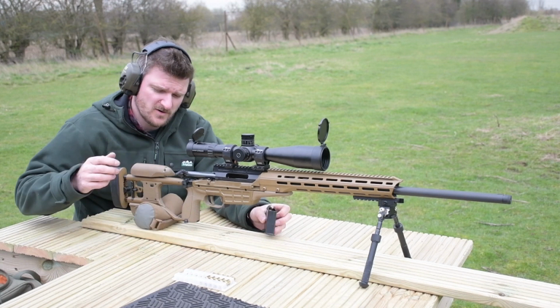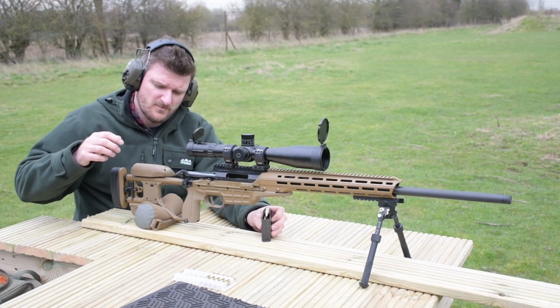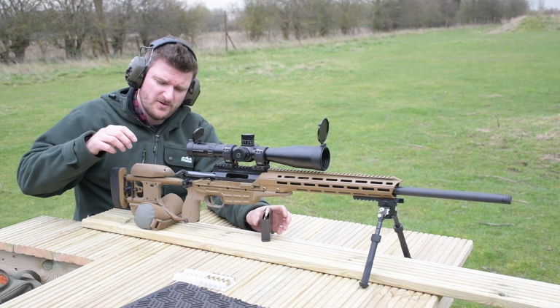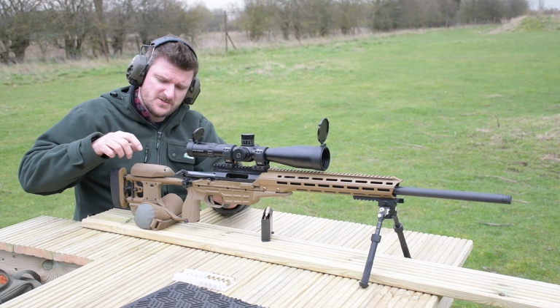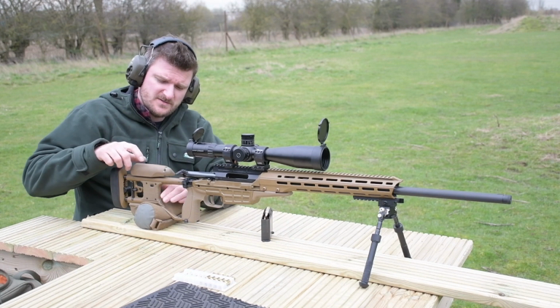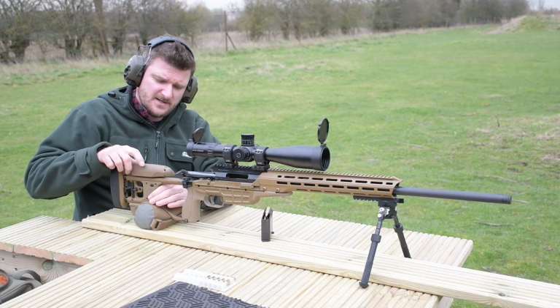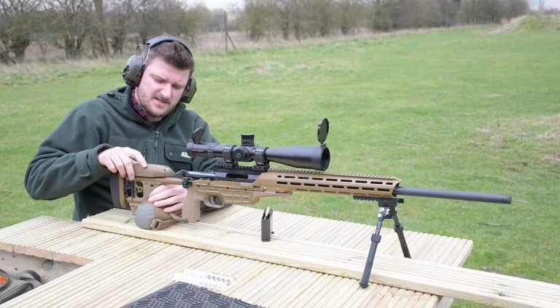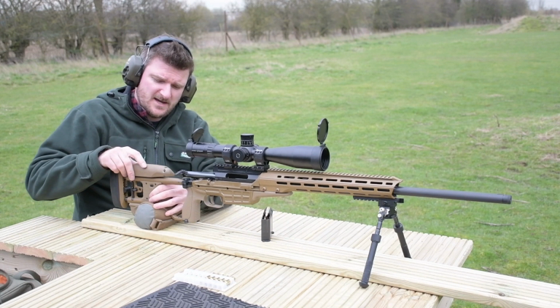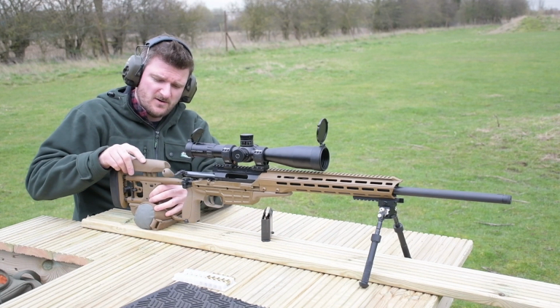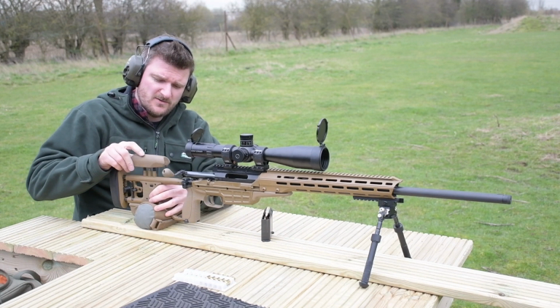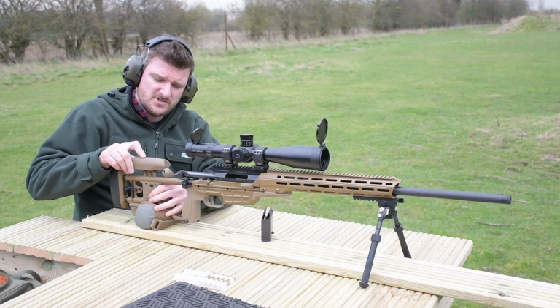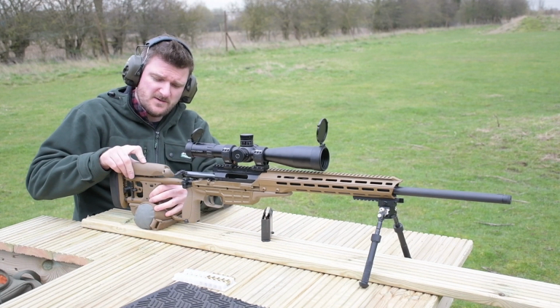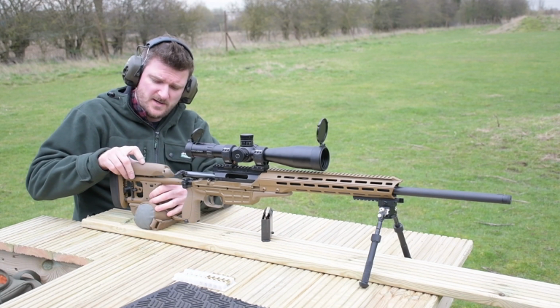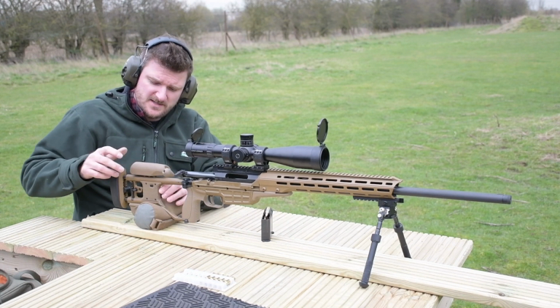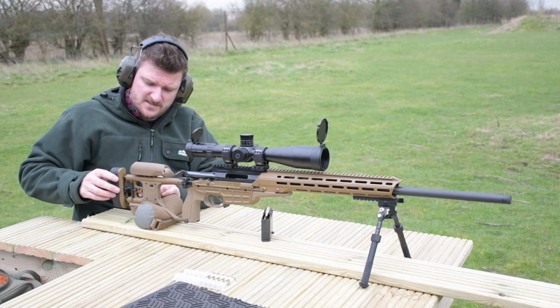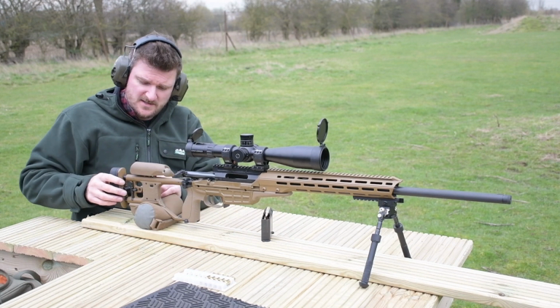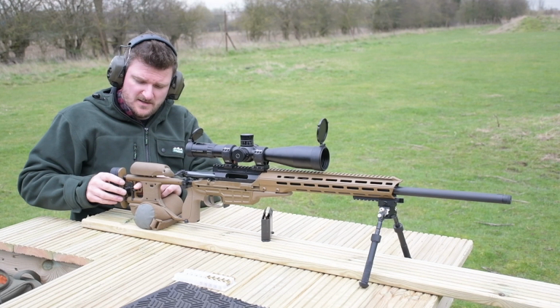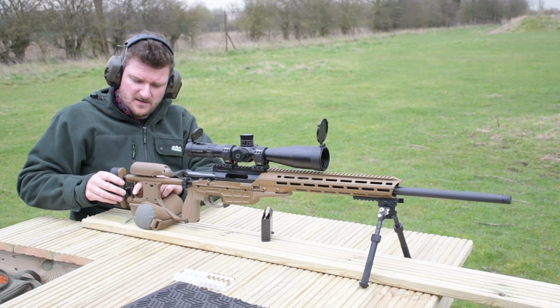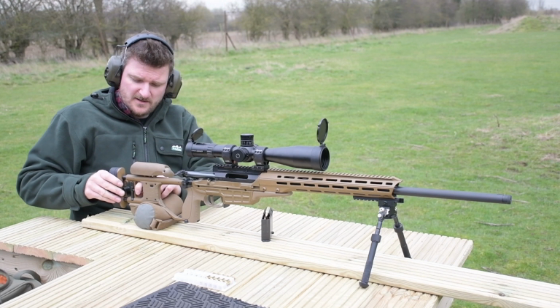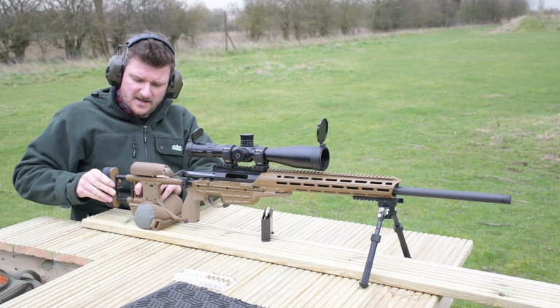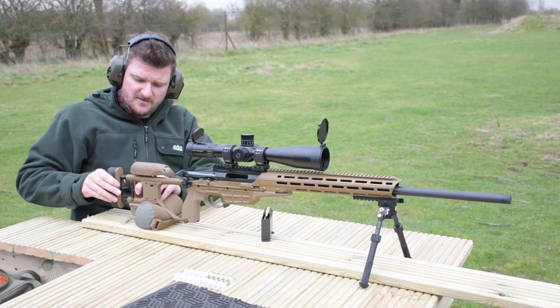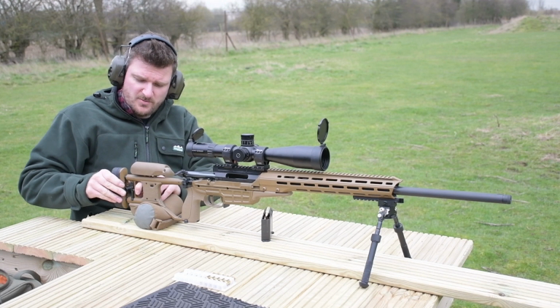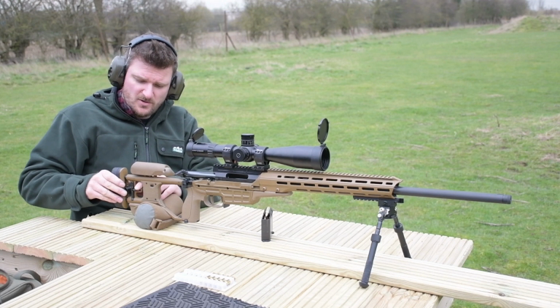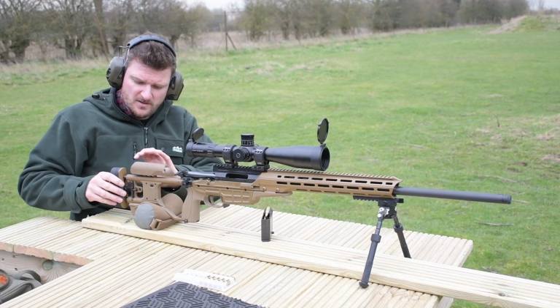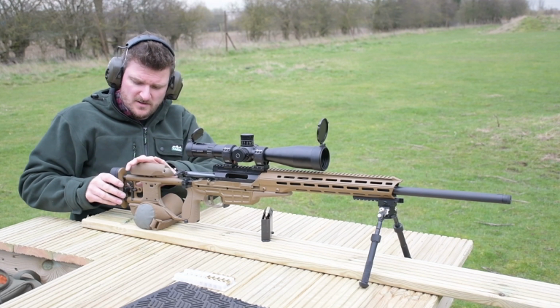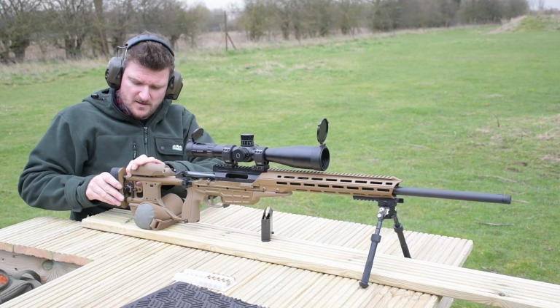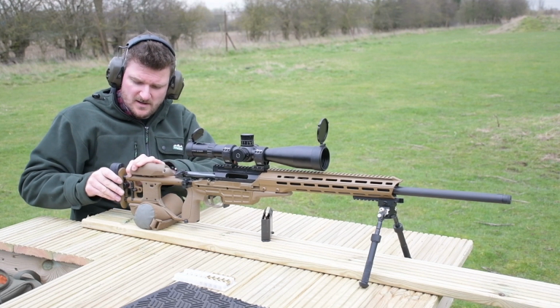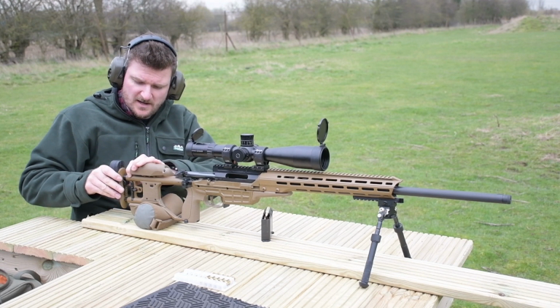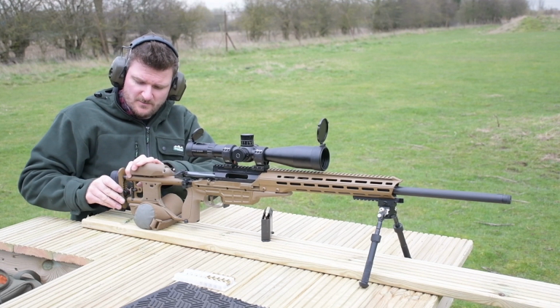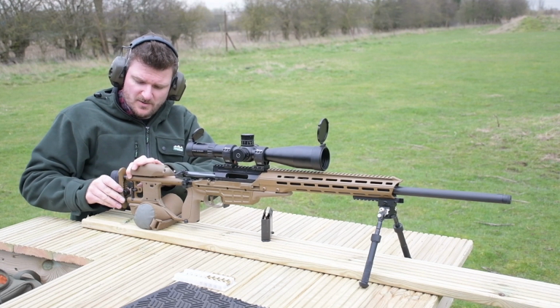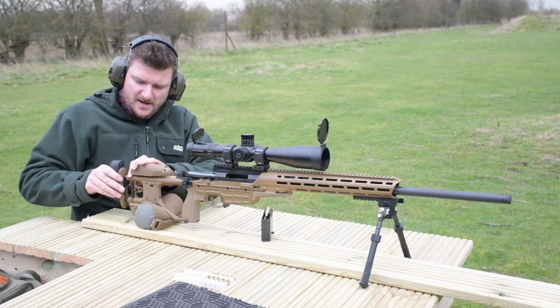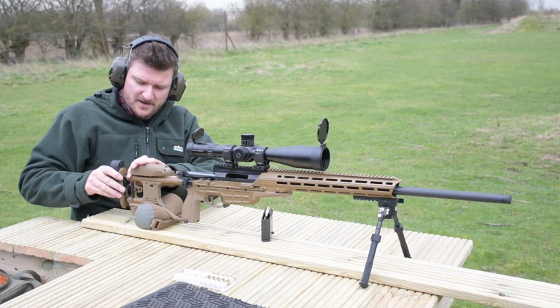We've got more adjustability now with the cheek piece, length of pull, and the butt pad.